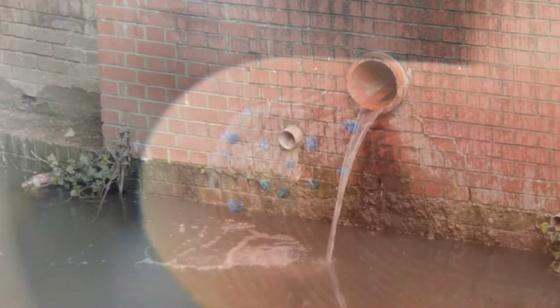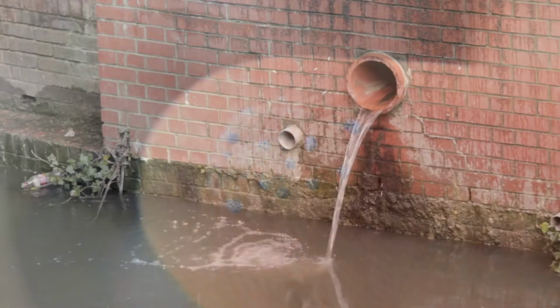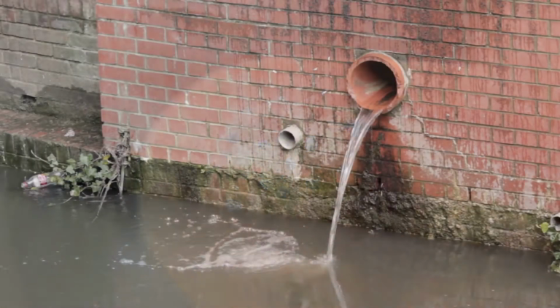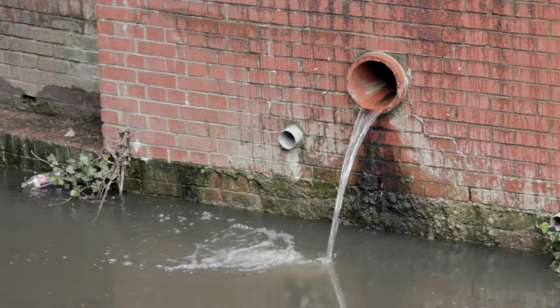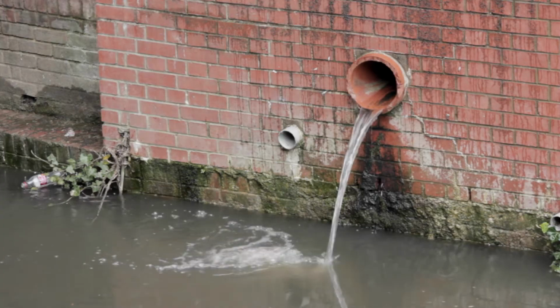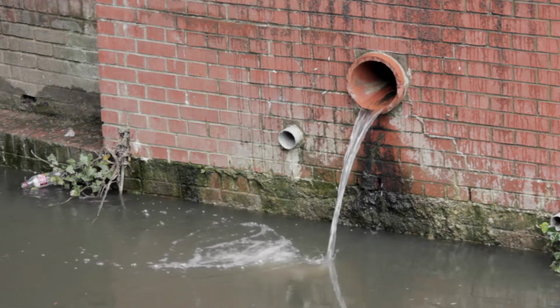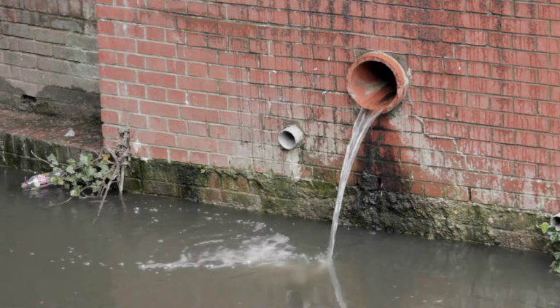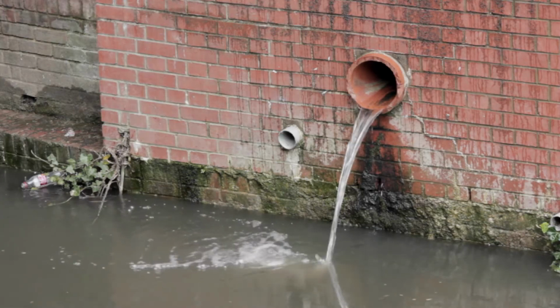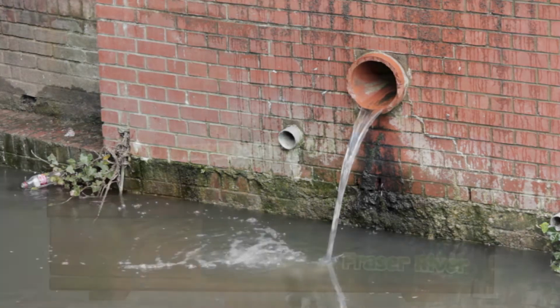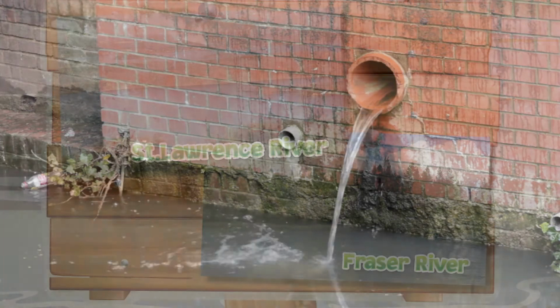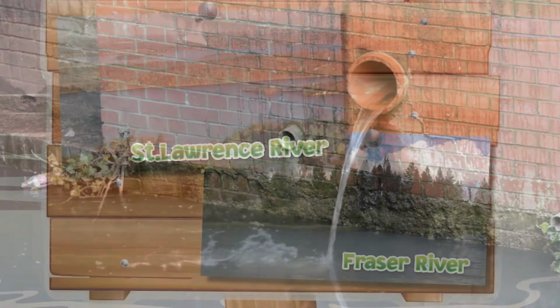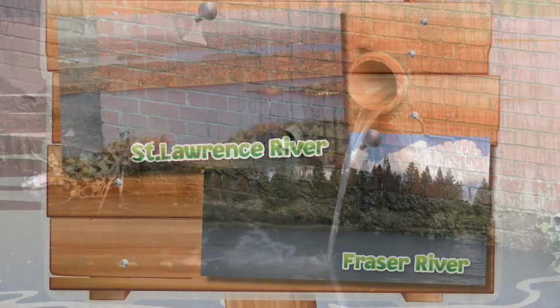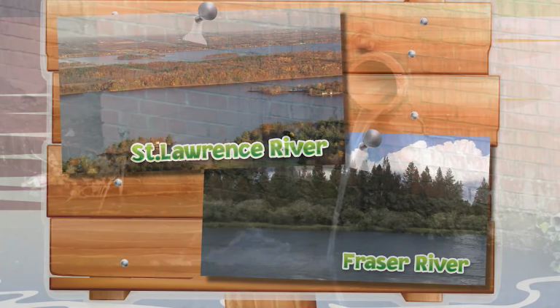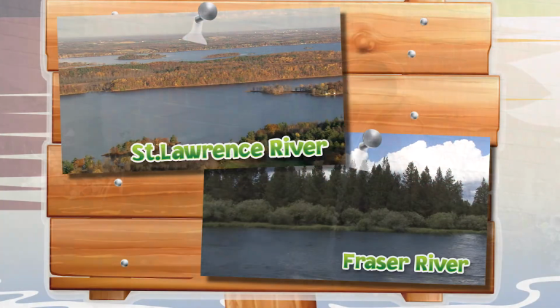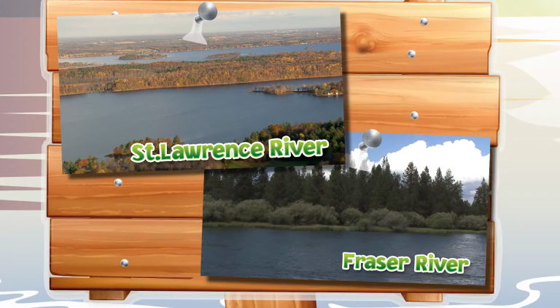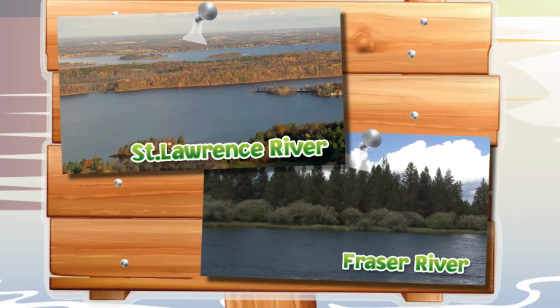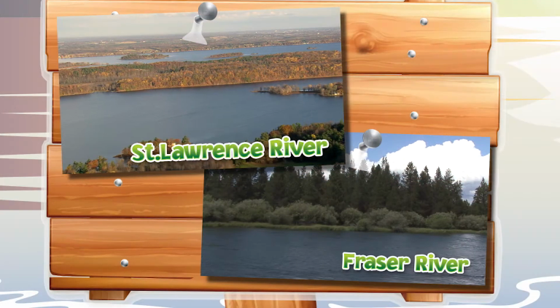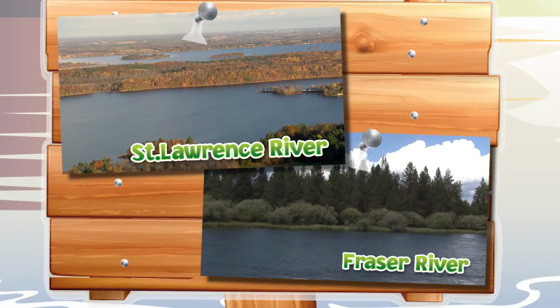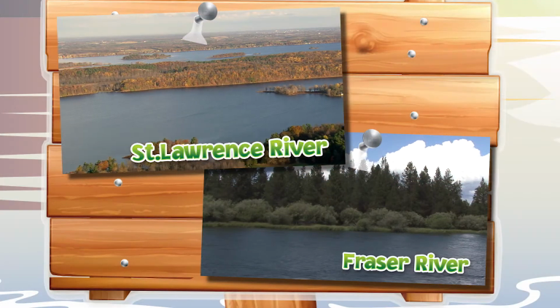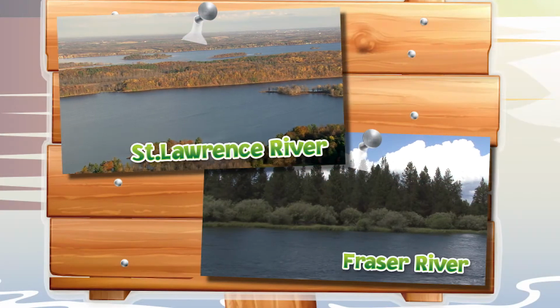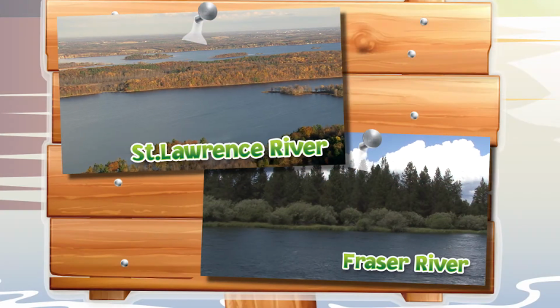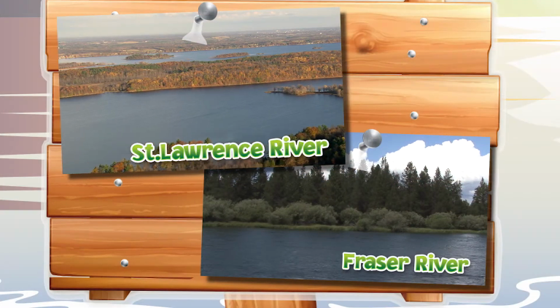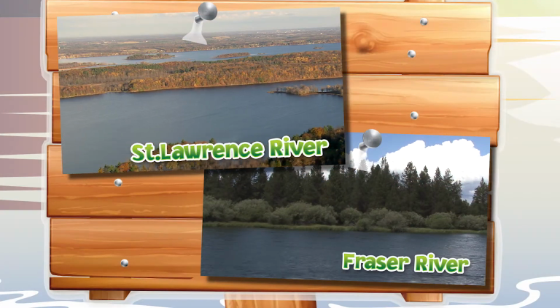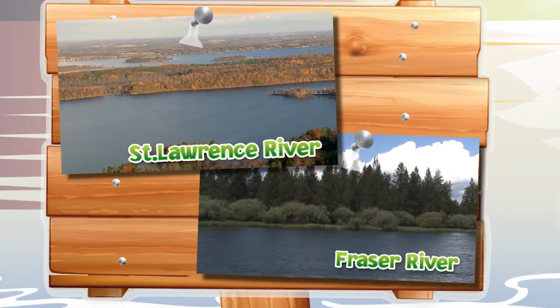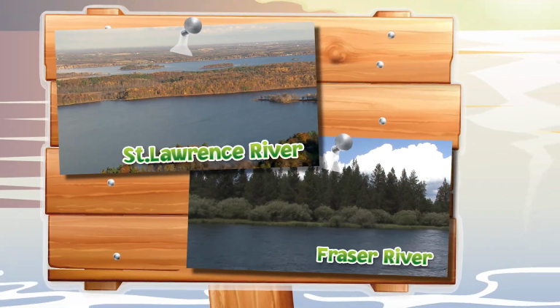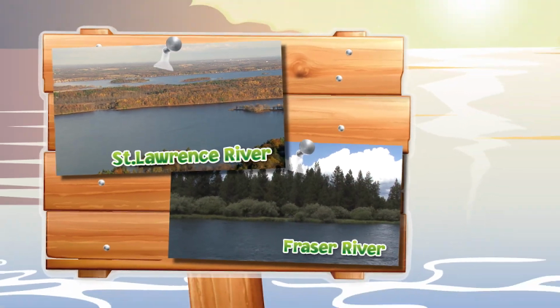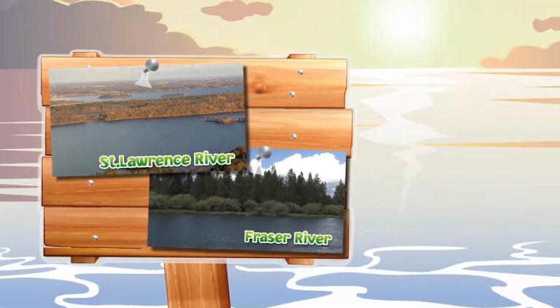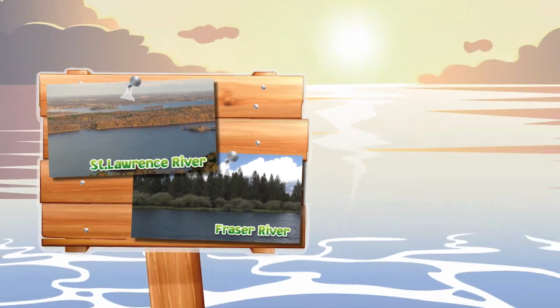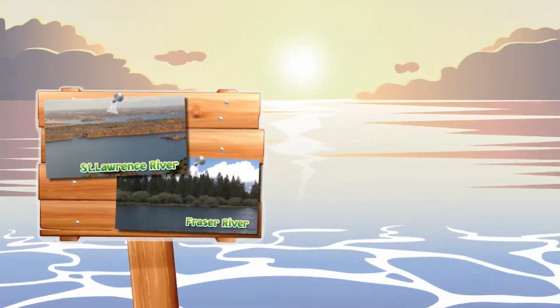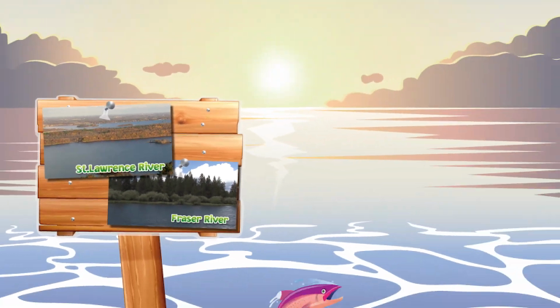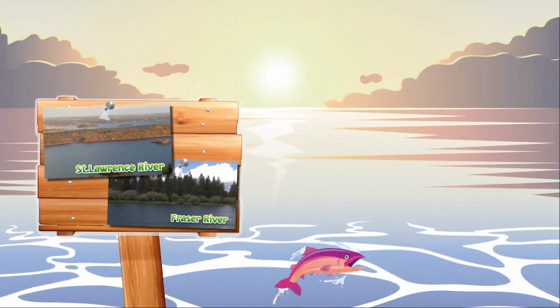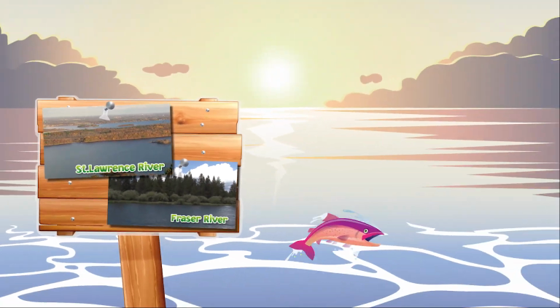If microbeads get into rivers like the St. Lawrence or Fraser, they can make it all the way out to the ocean.